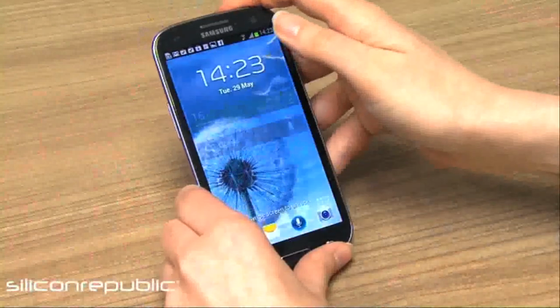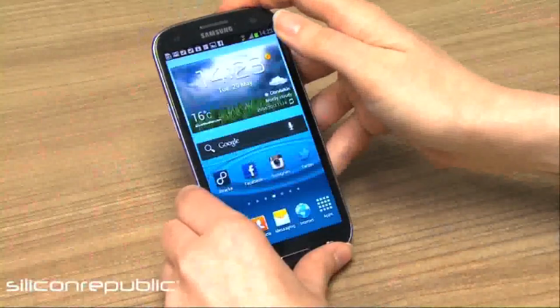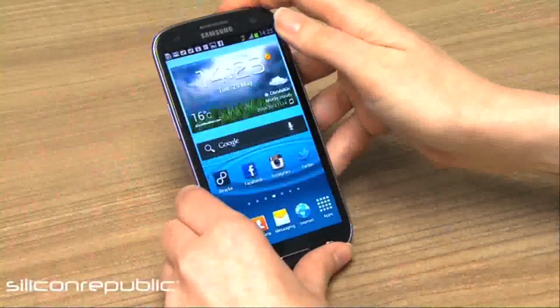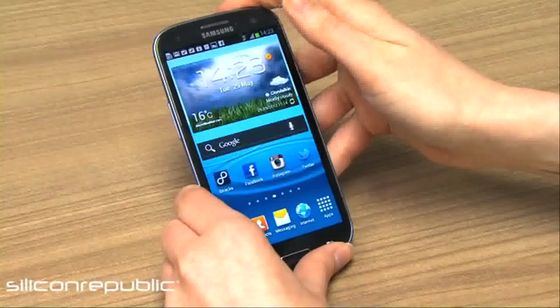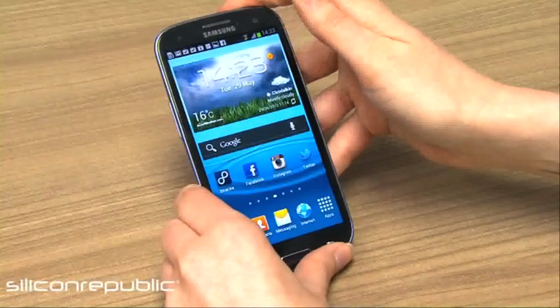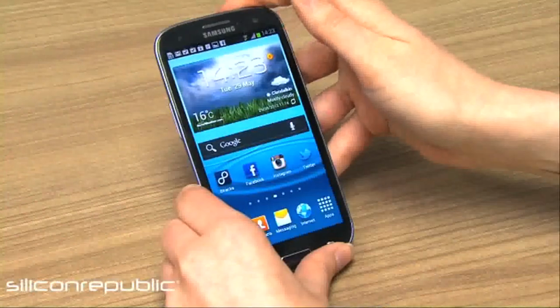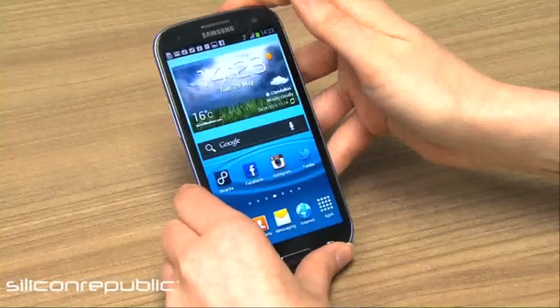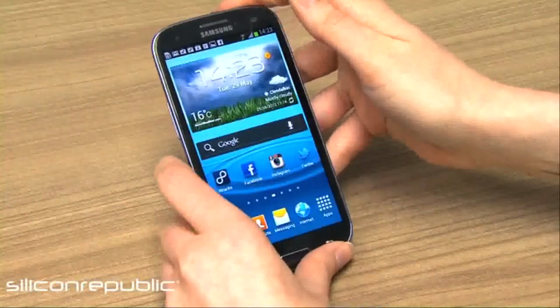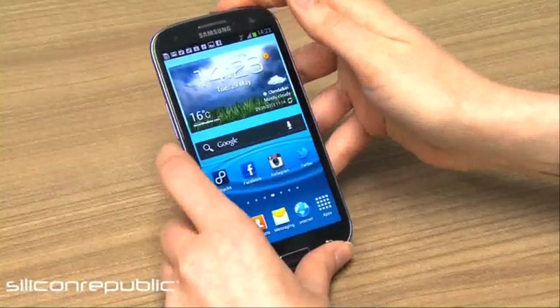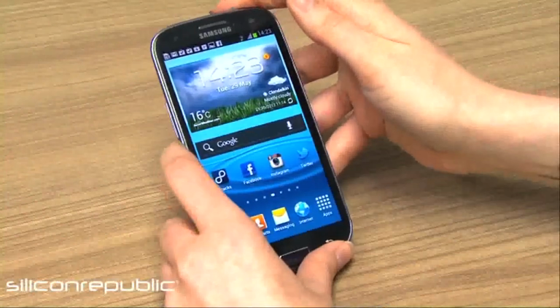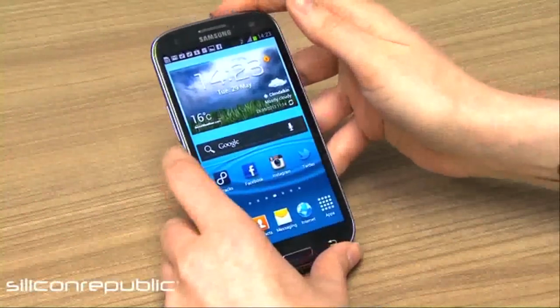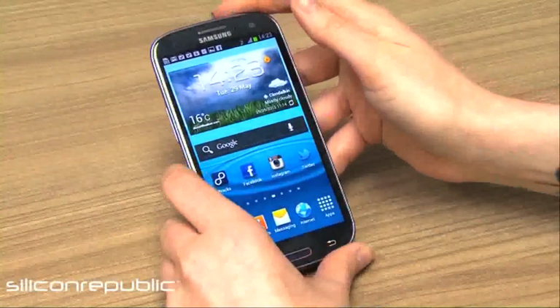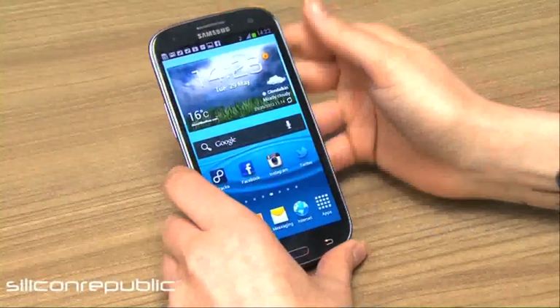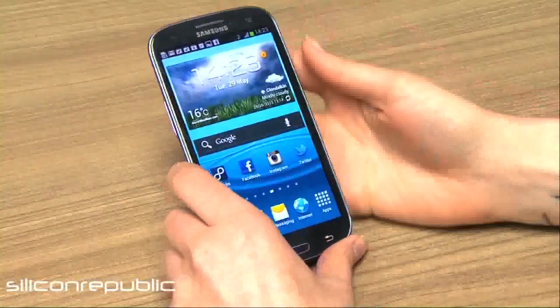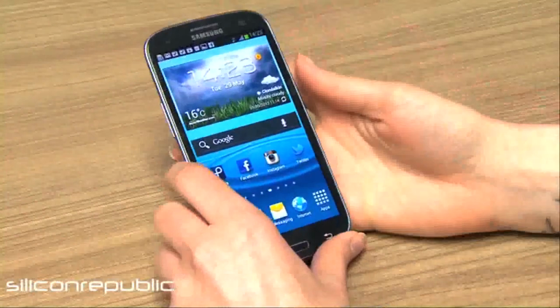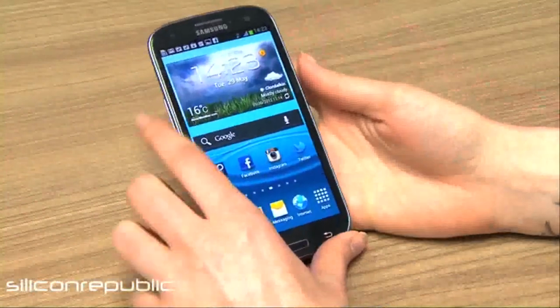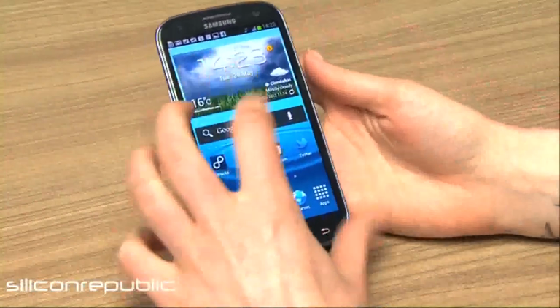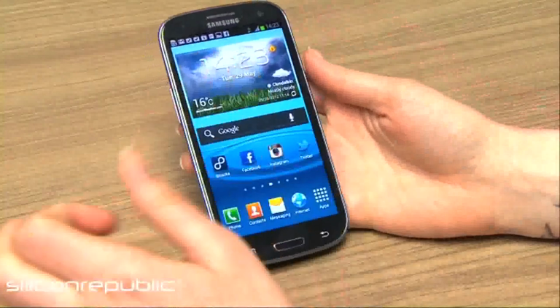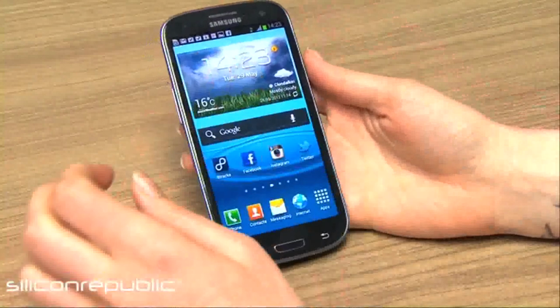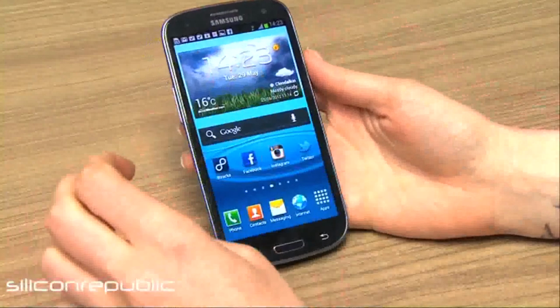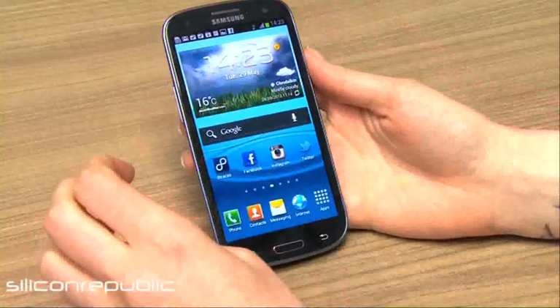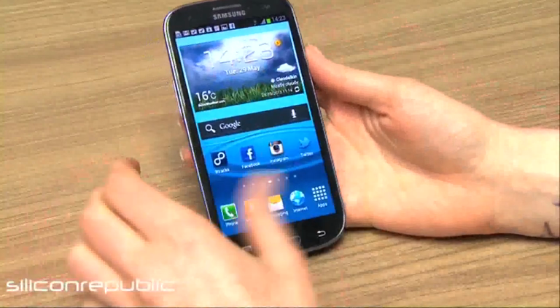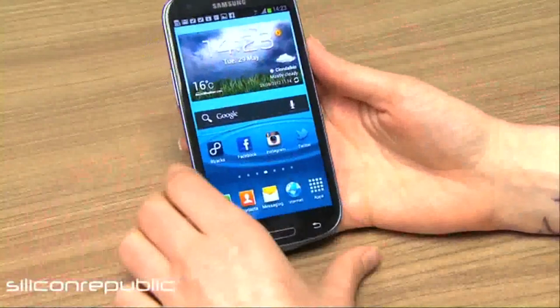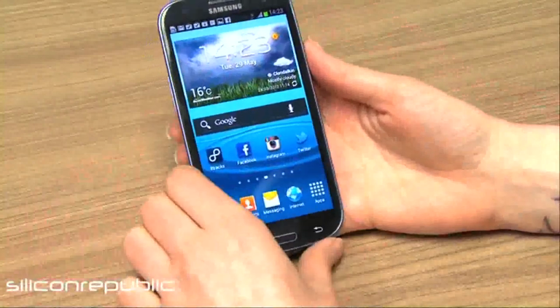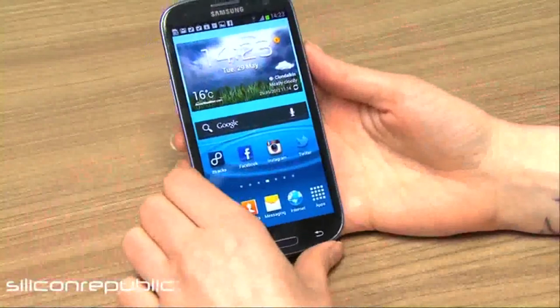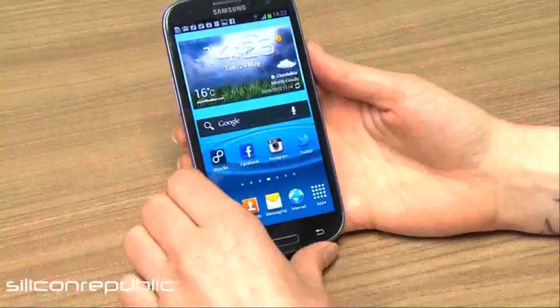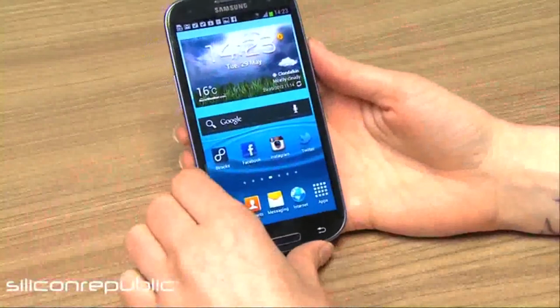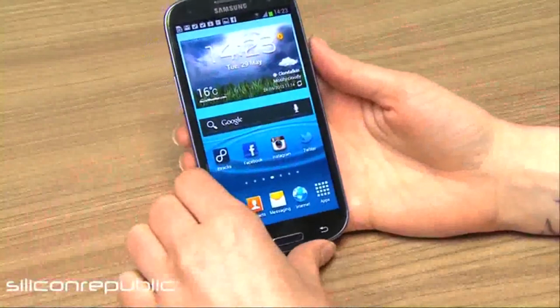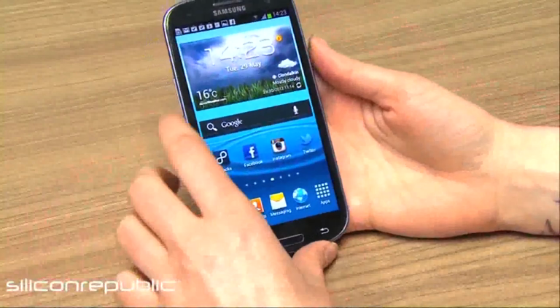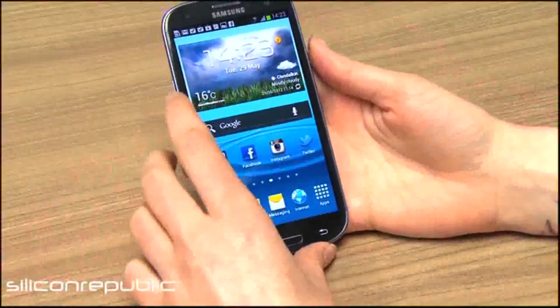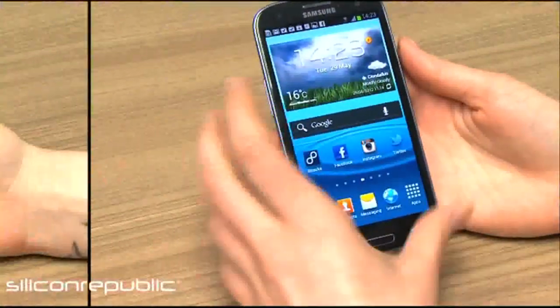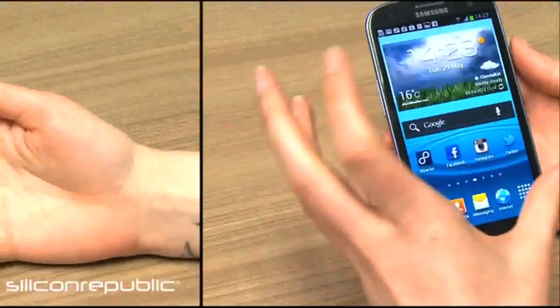Swipe to unlock and you get a nice ripple effect when you do that, which is pretty, and the screen is quite dazzling.